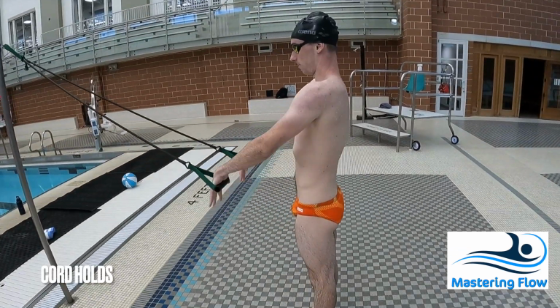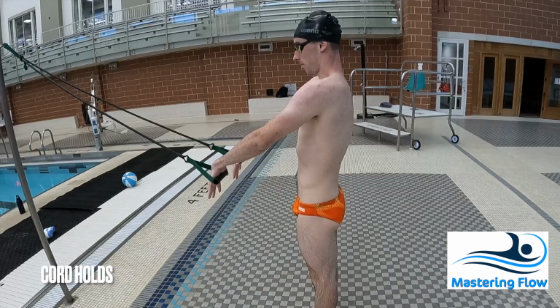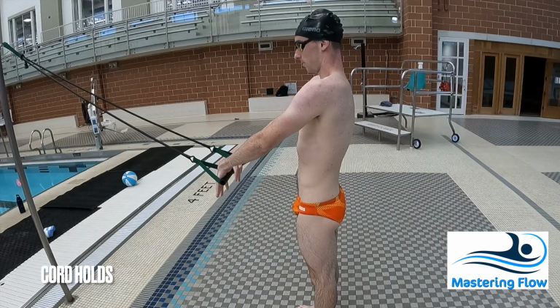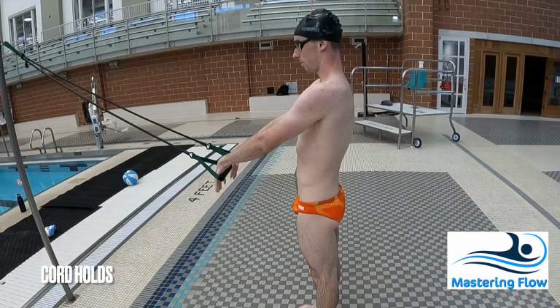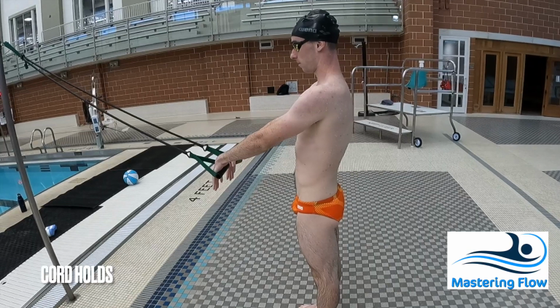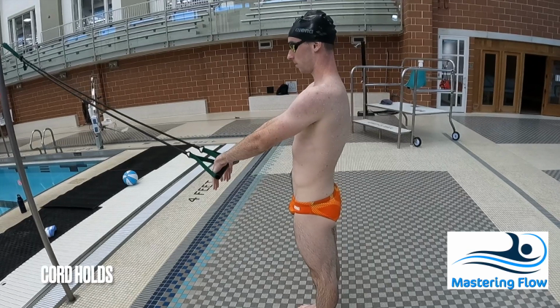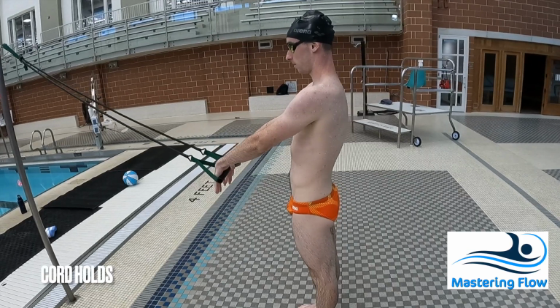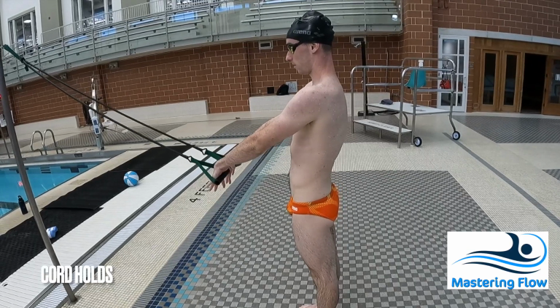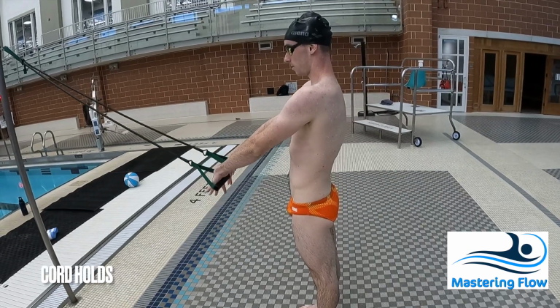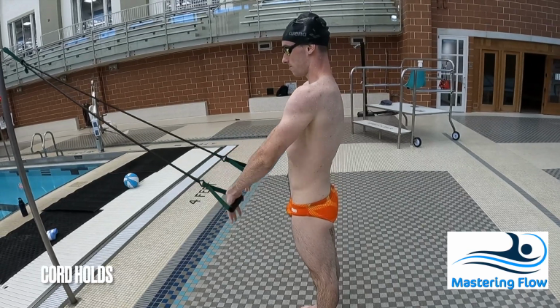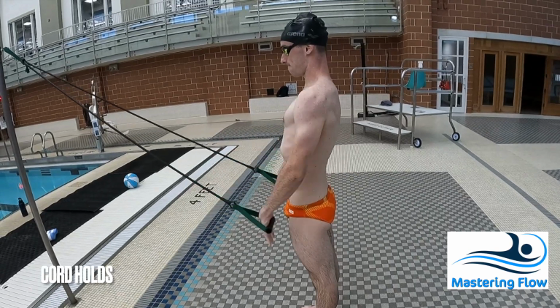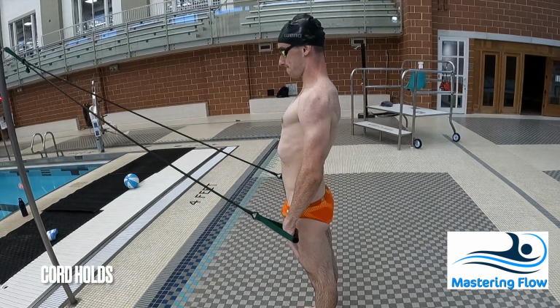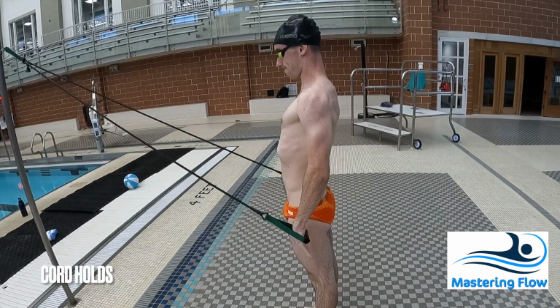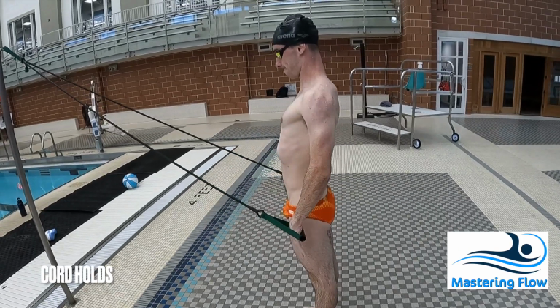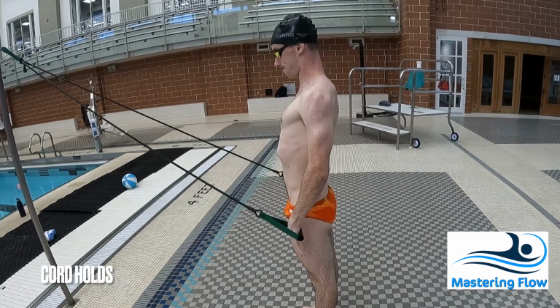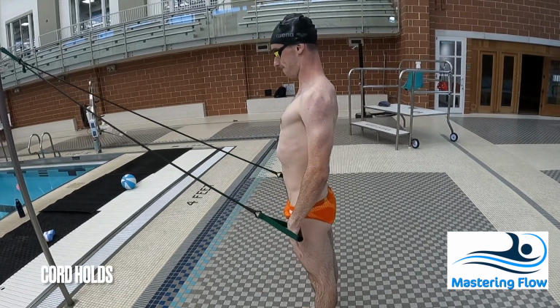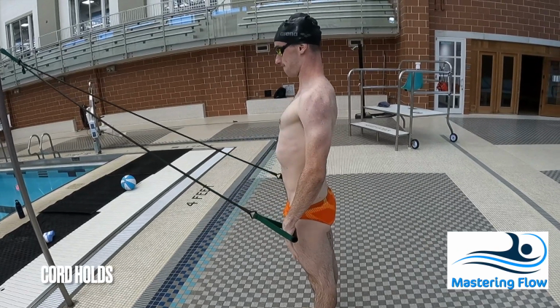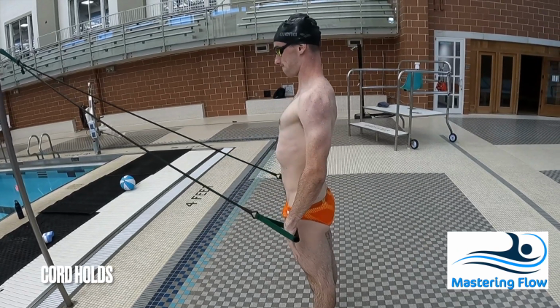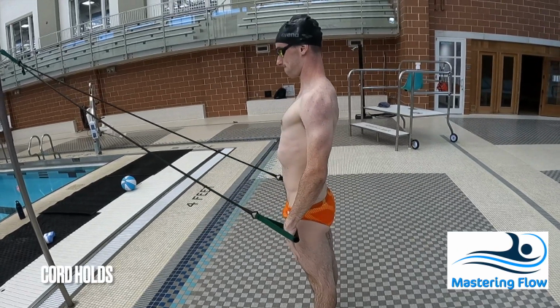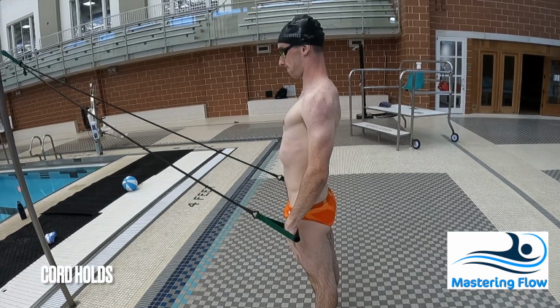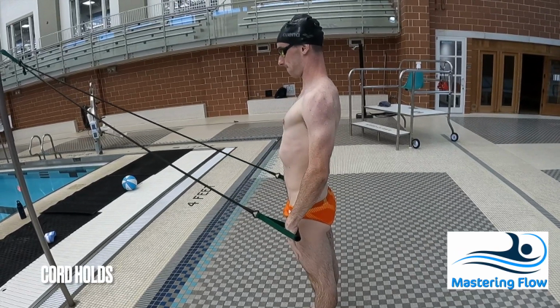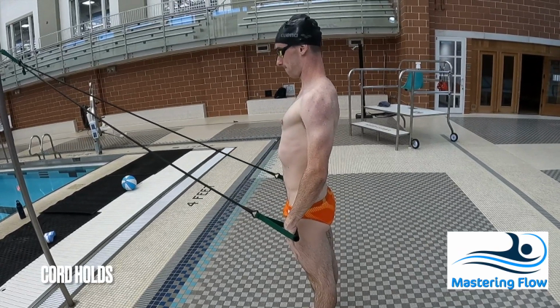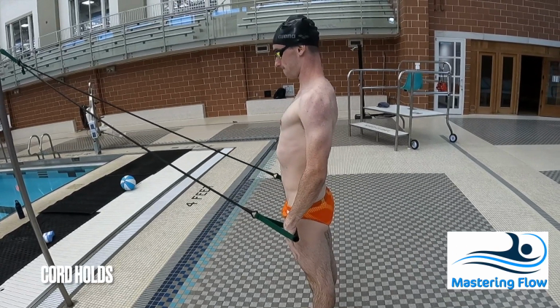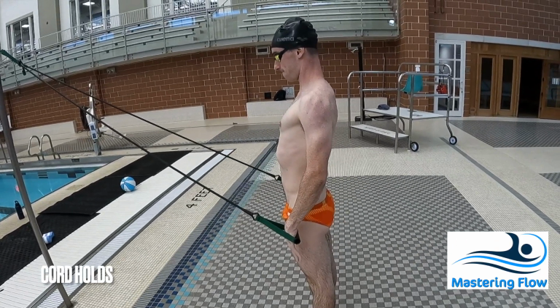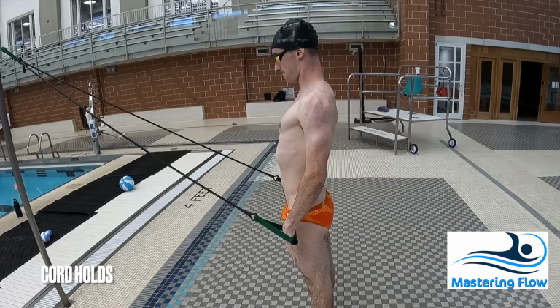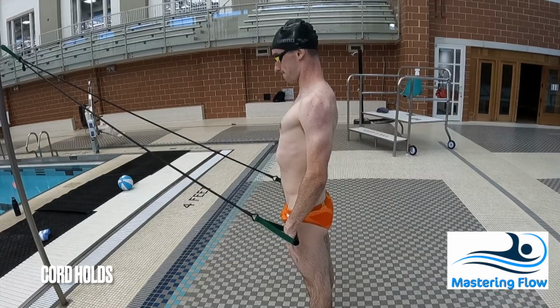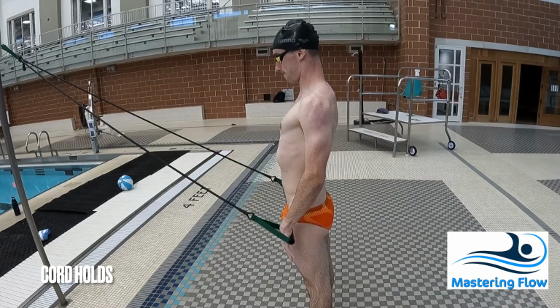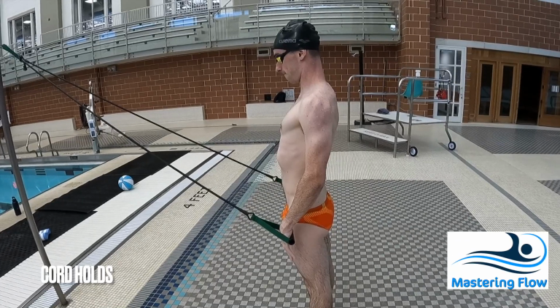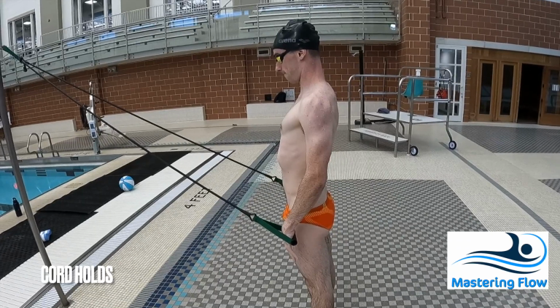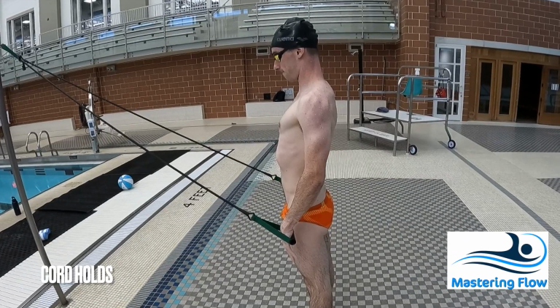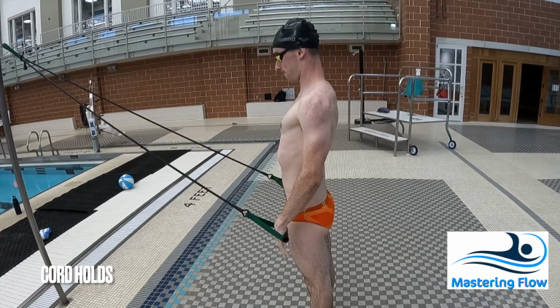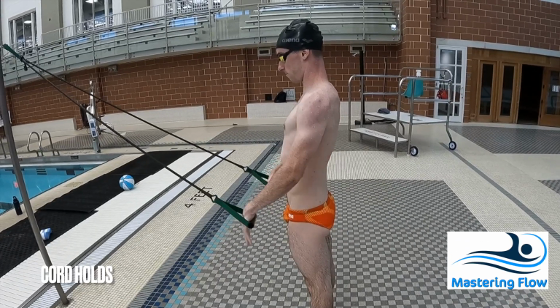To maximize the sensation and the contraction, pull slowly and hold each rep, really trying to squeeze hard each time.